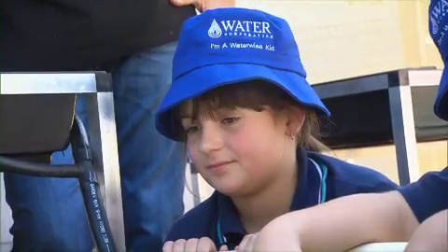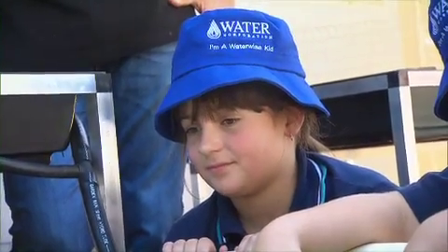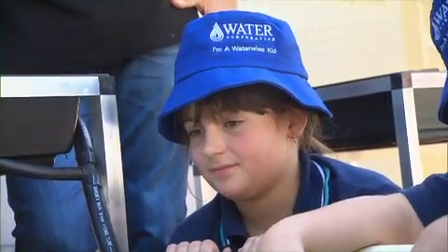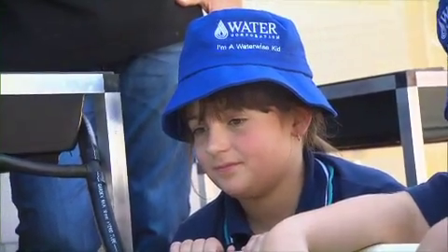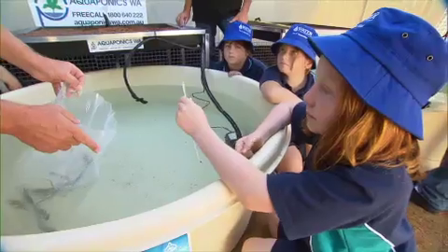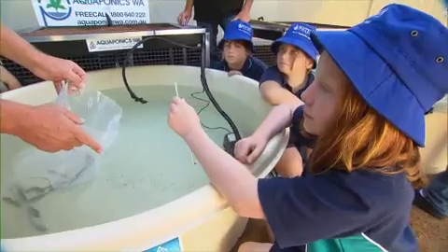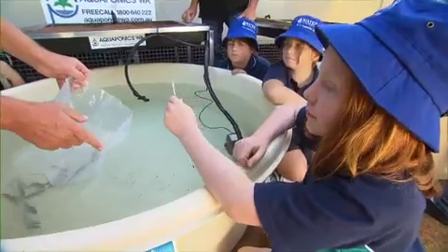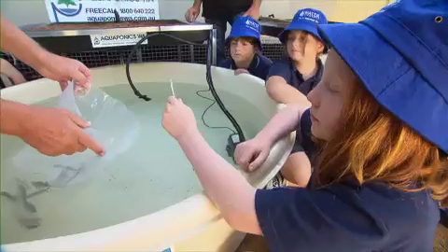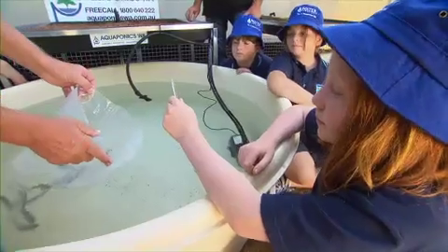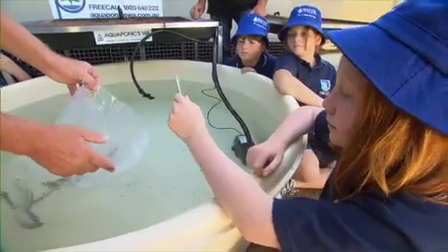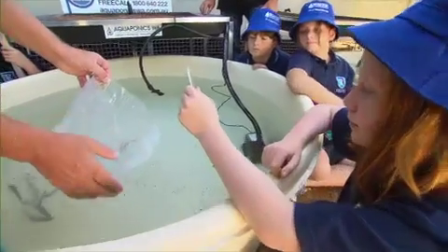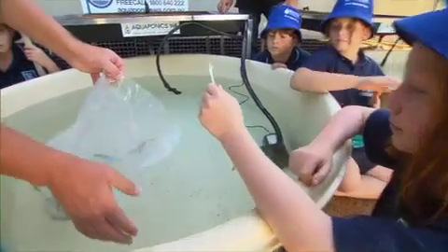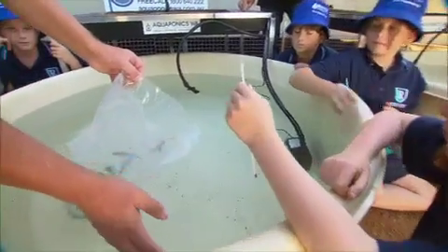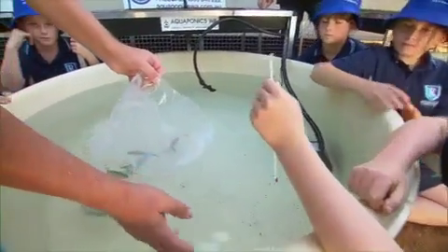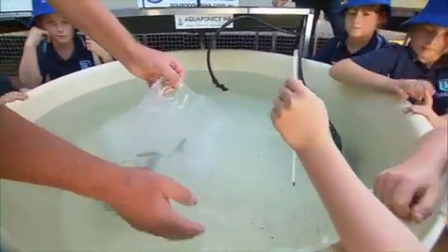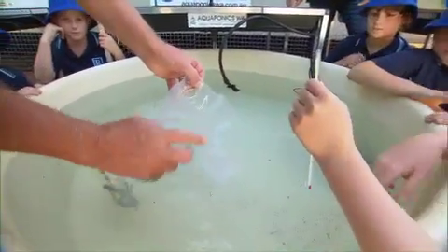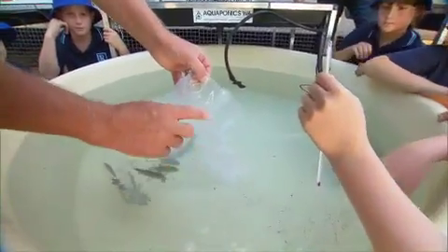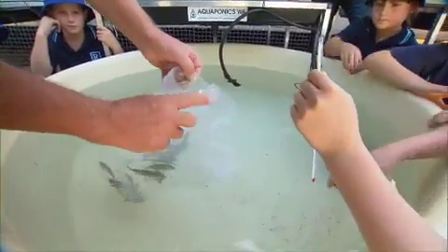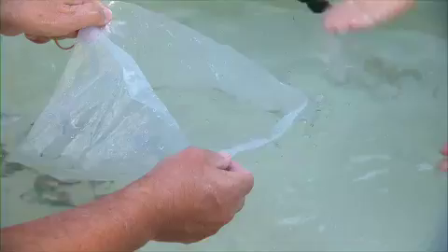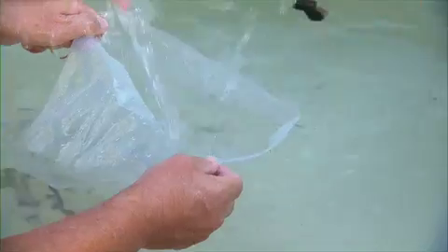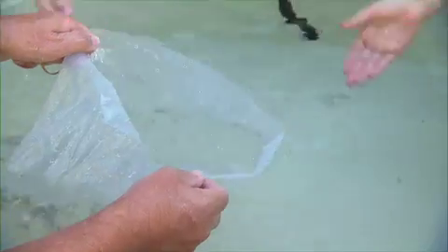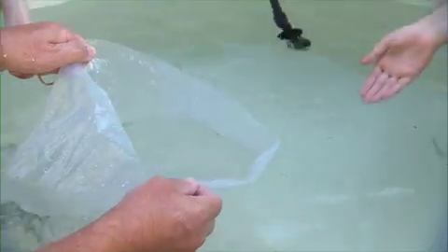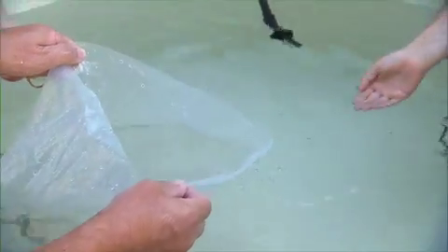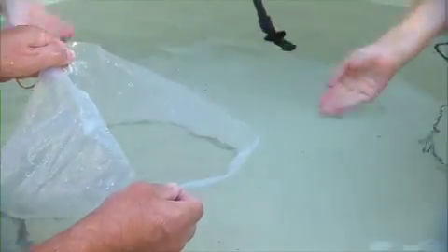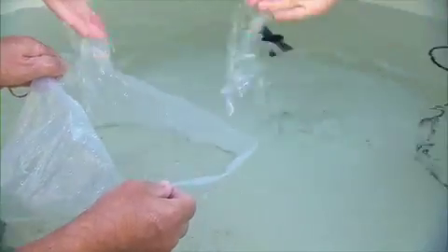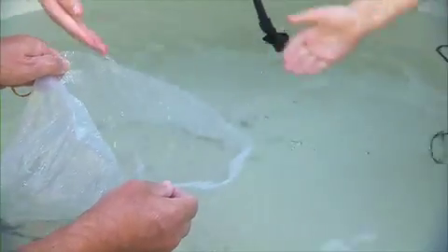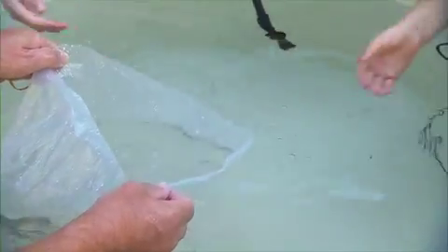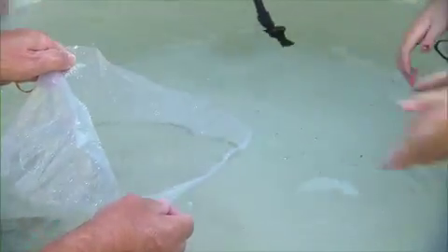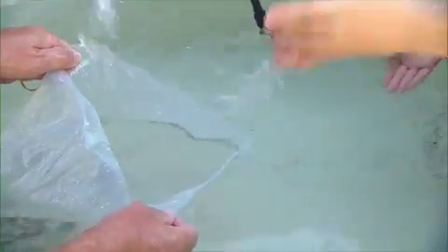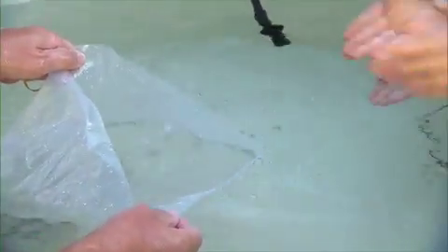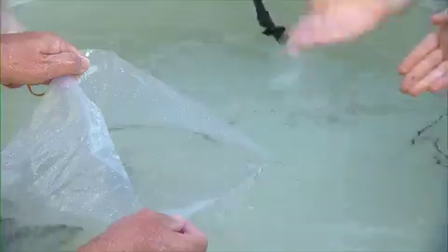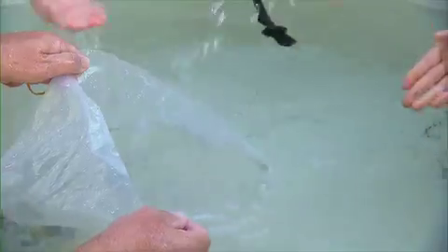What we're going to do now is just add some water into the bag. Do you want to scoop some water in there? And what we're doing is also adjusting the water pH.